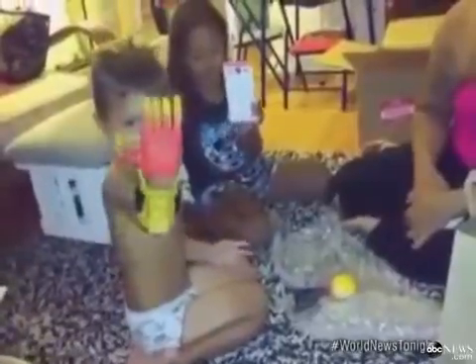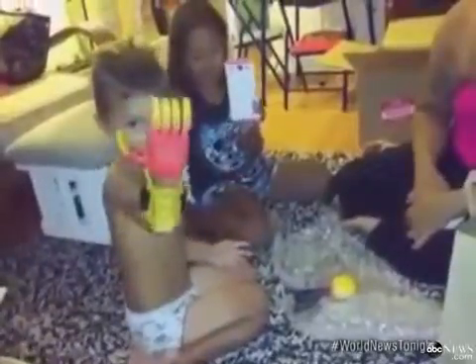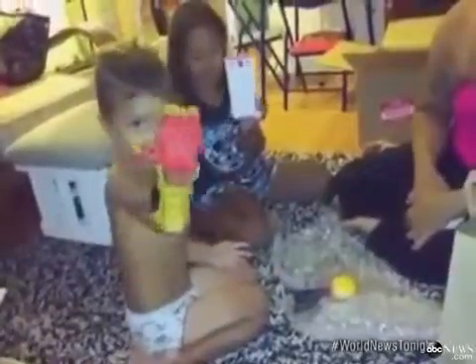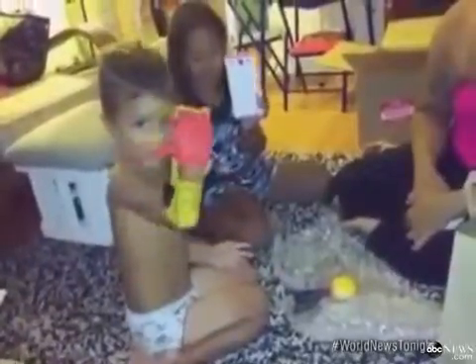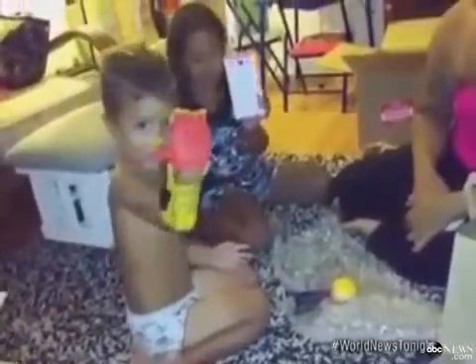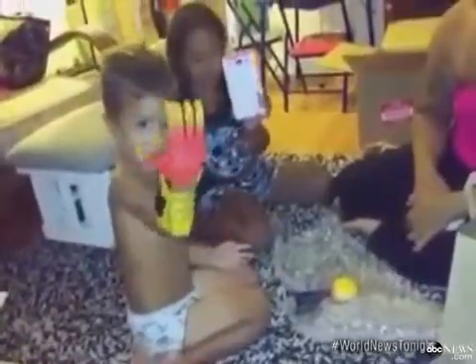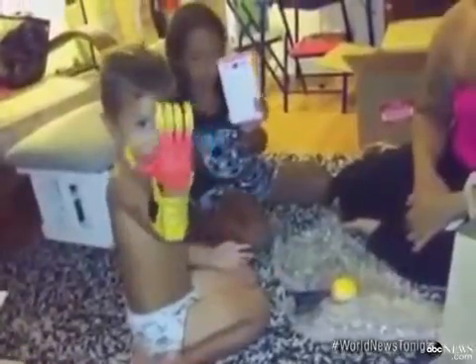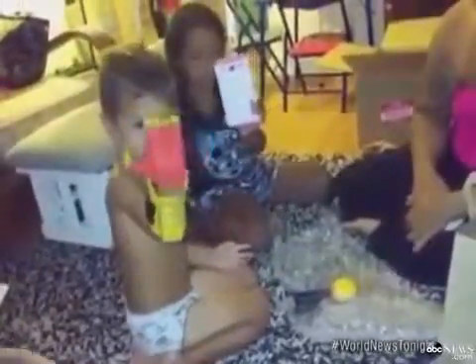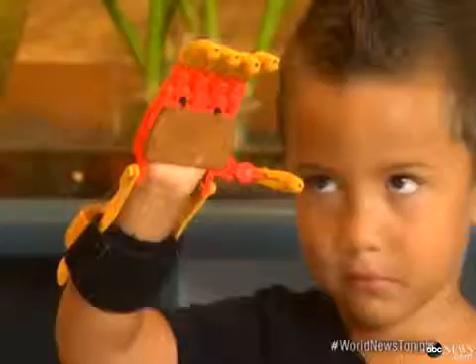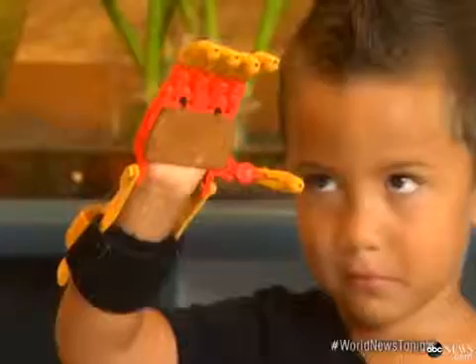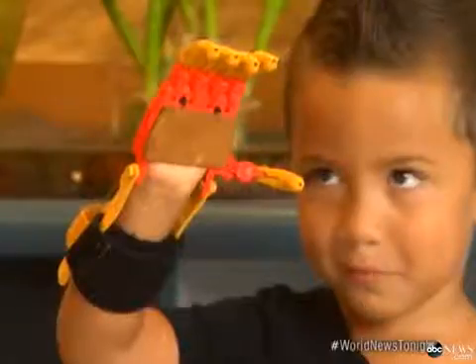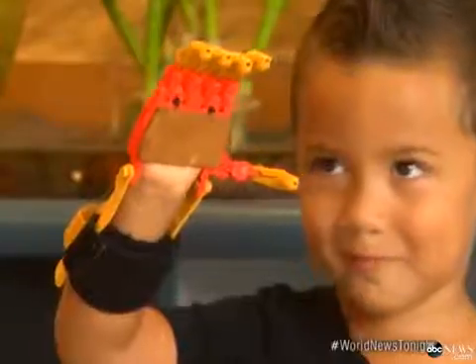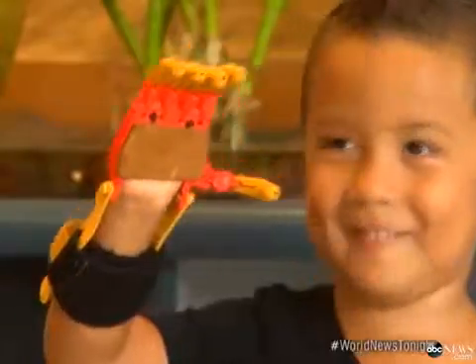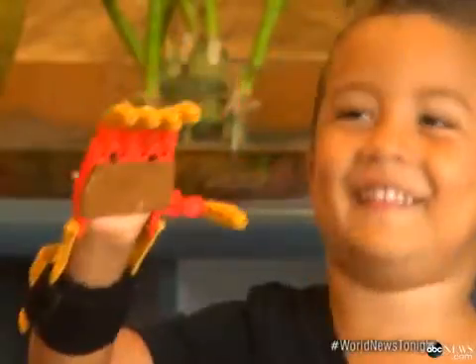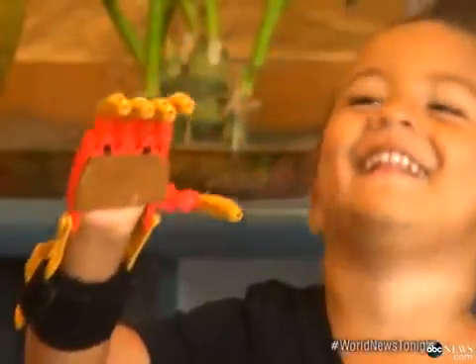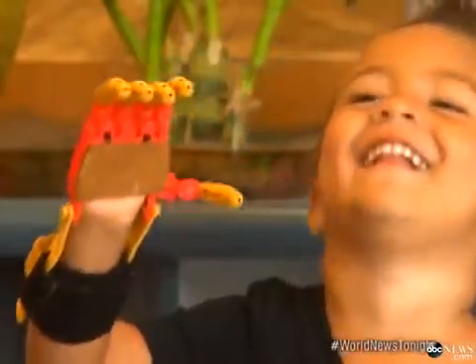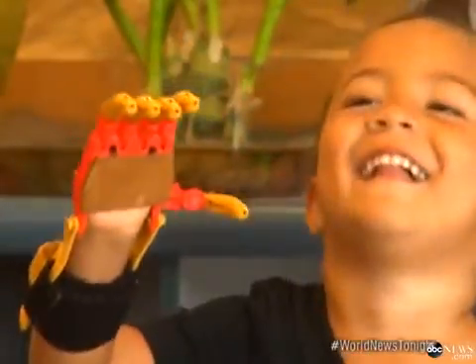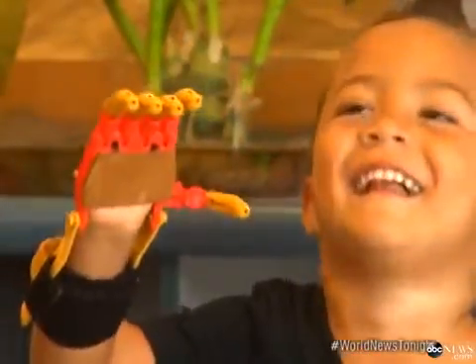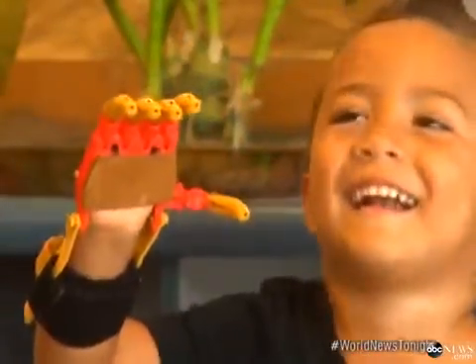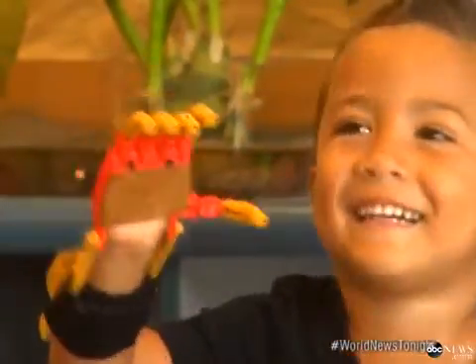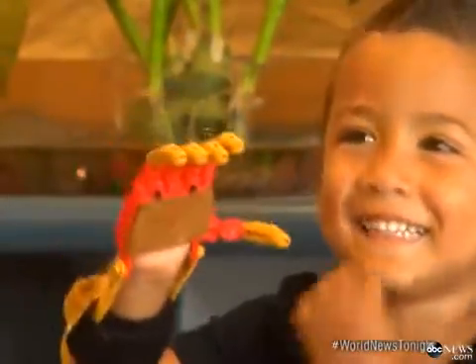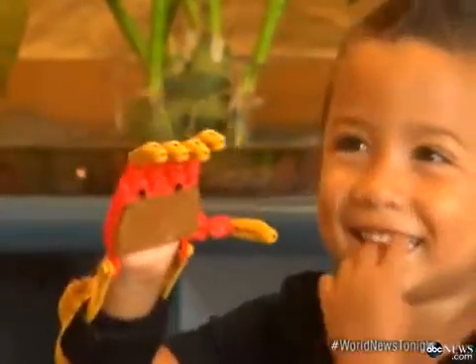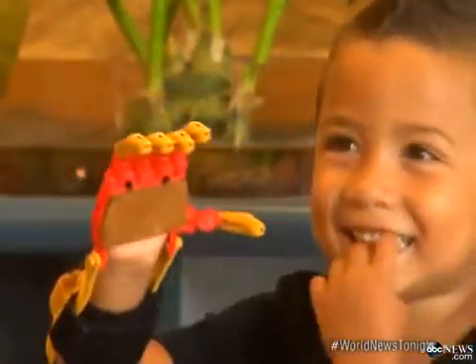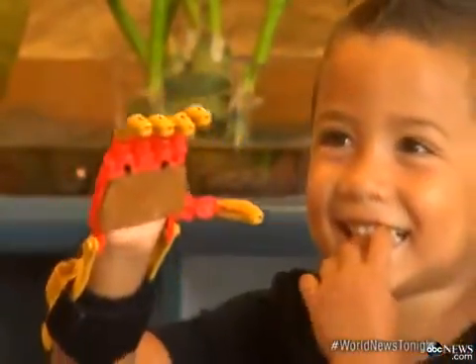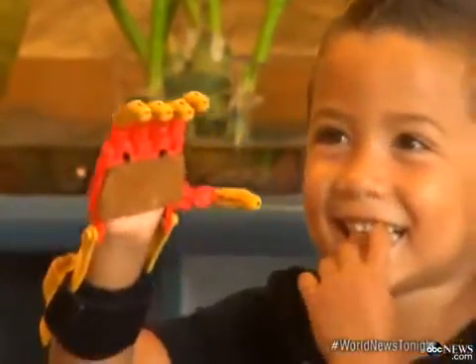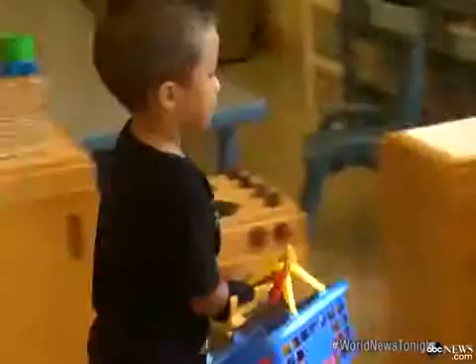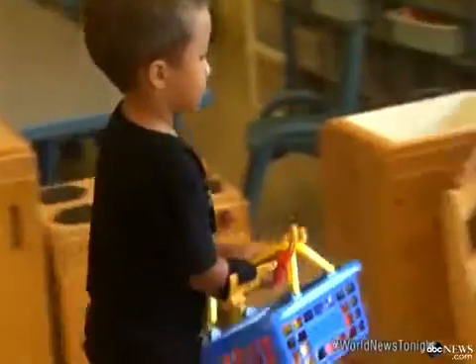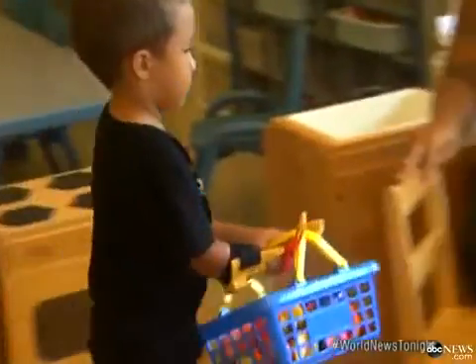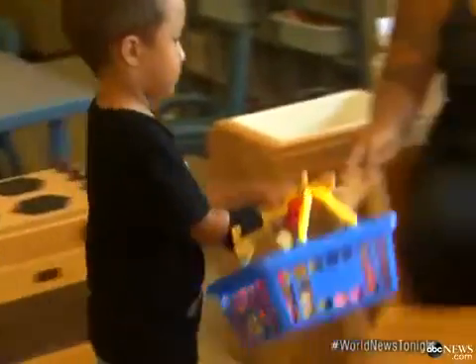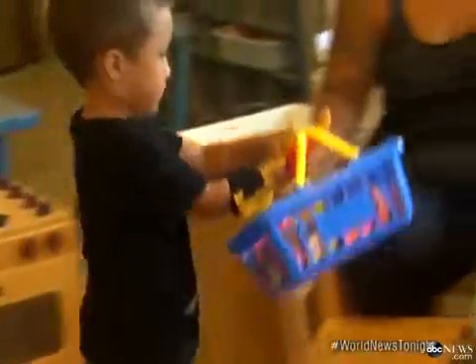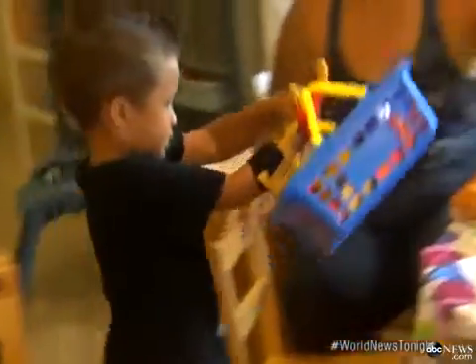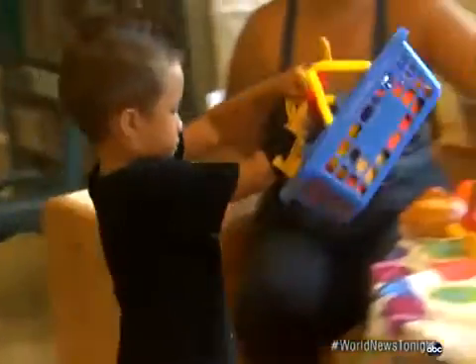Using his new fingers and this evening waving to World News Tonight, he's back to school.